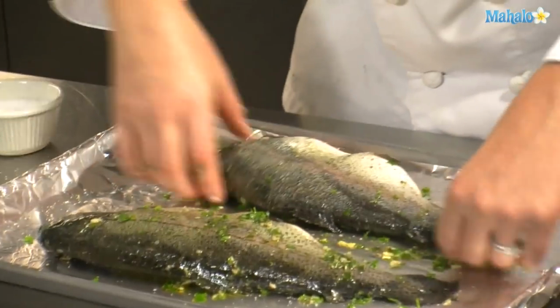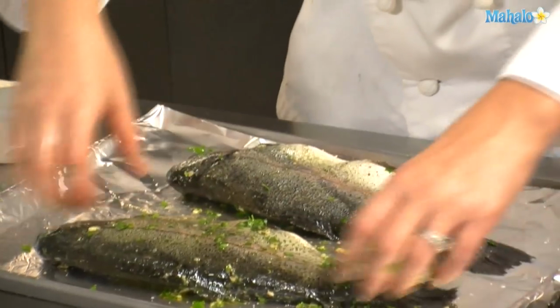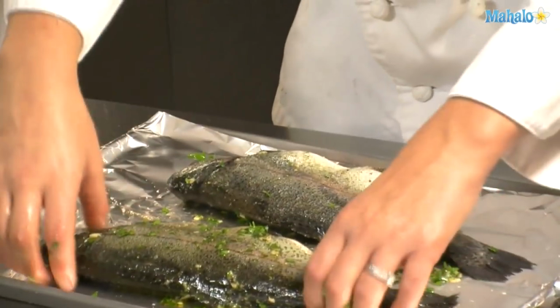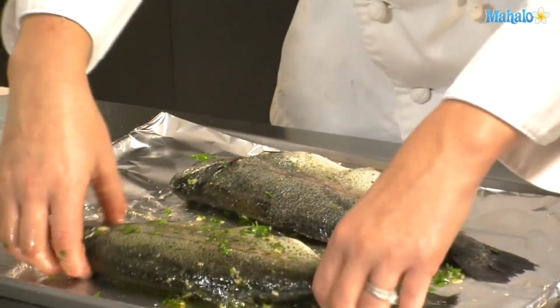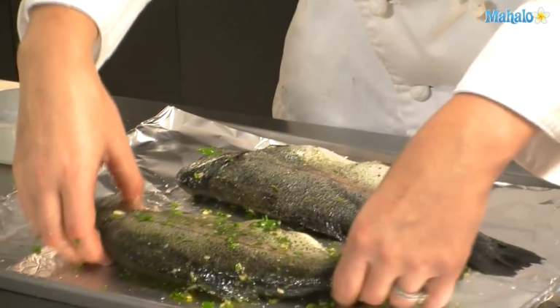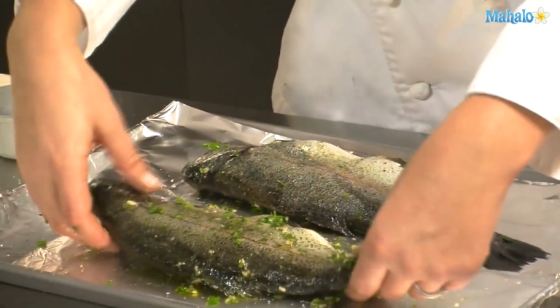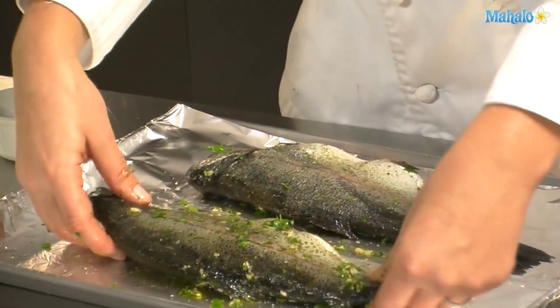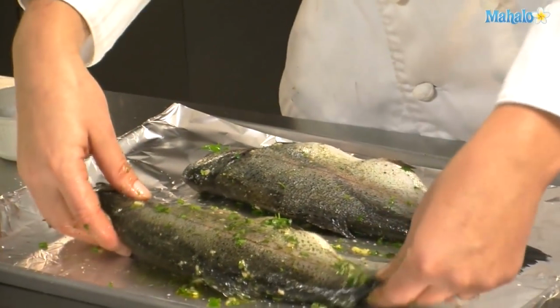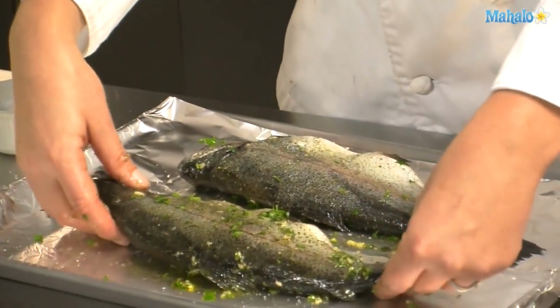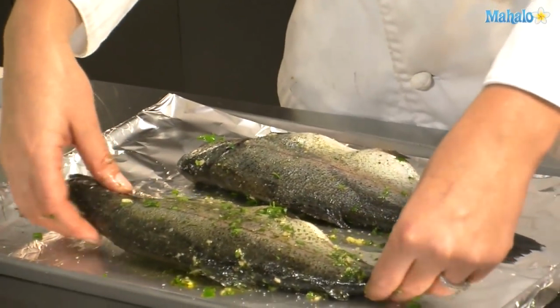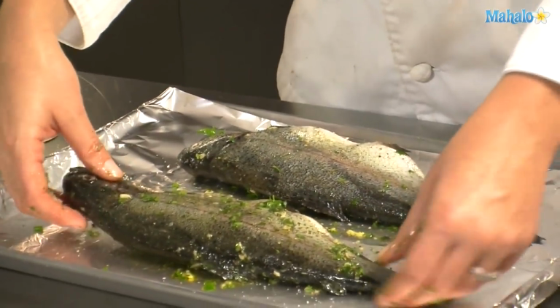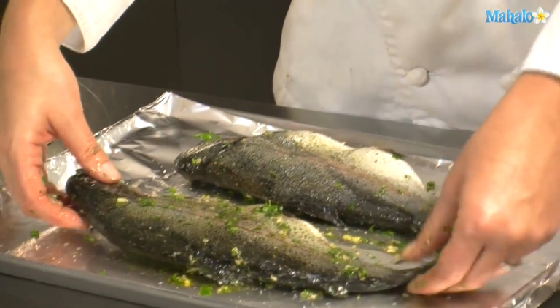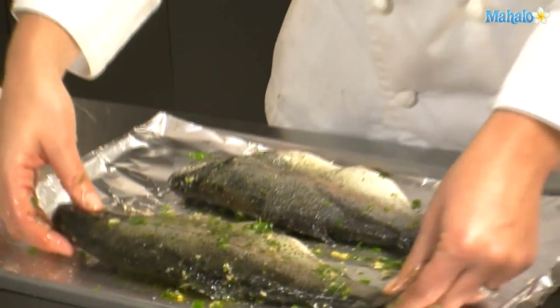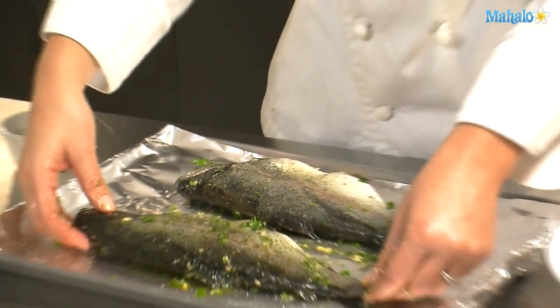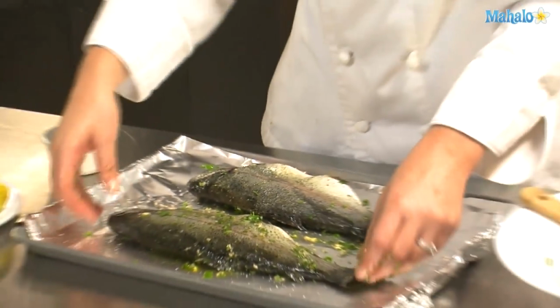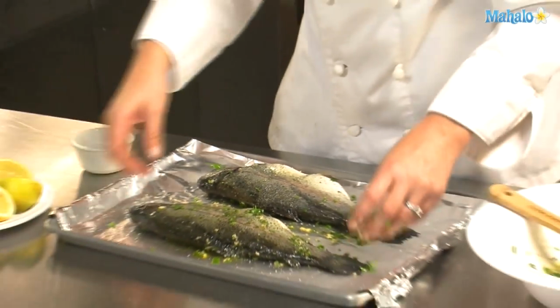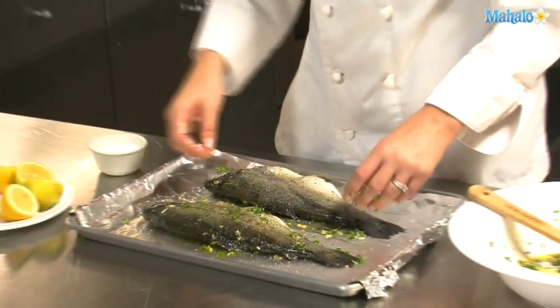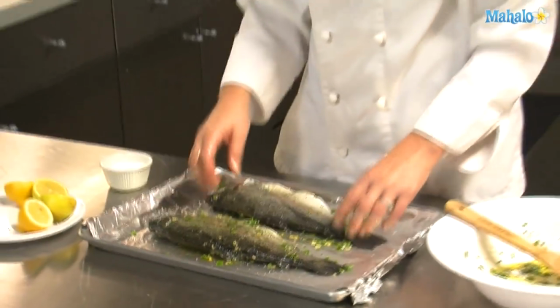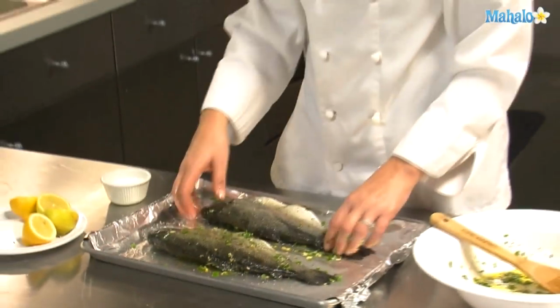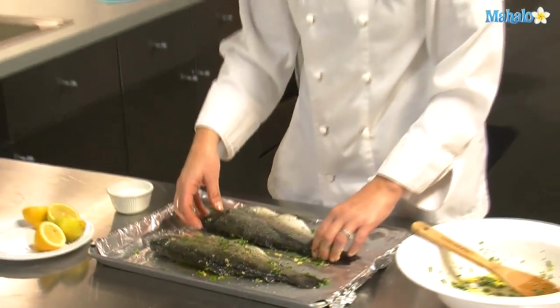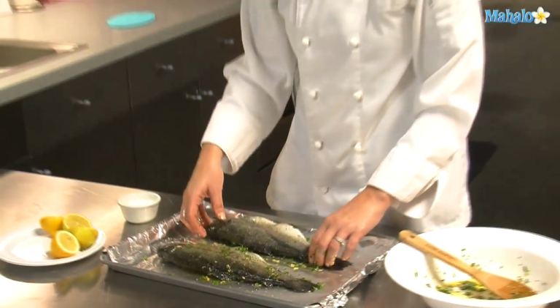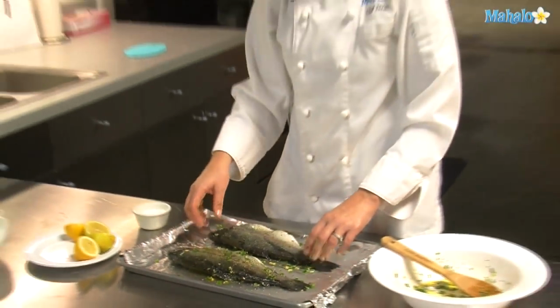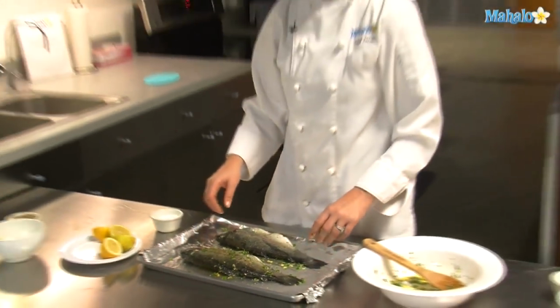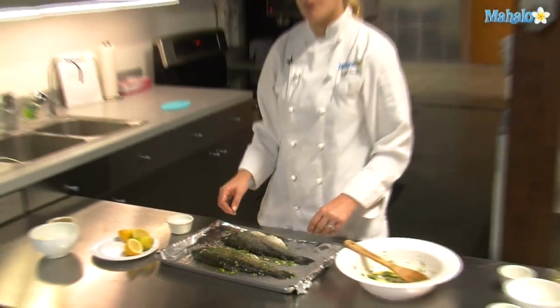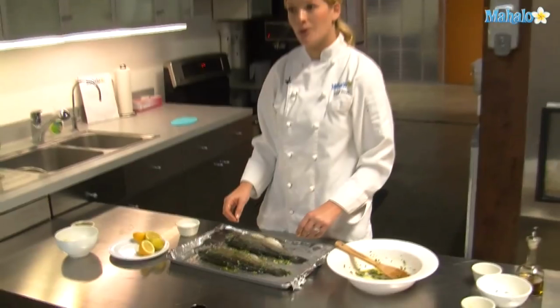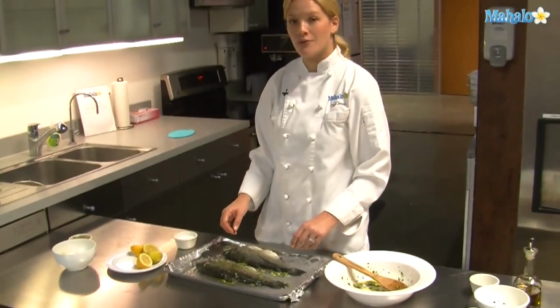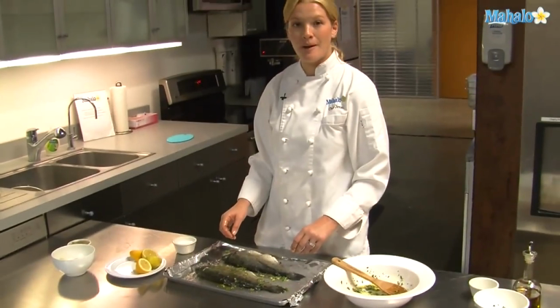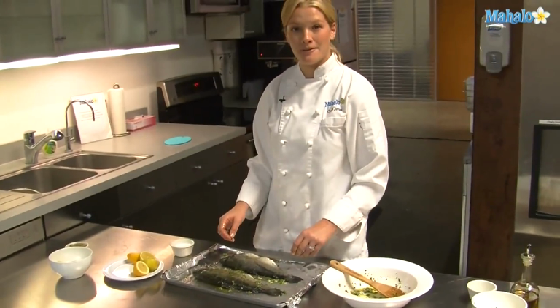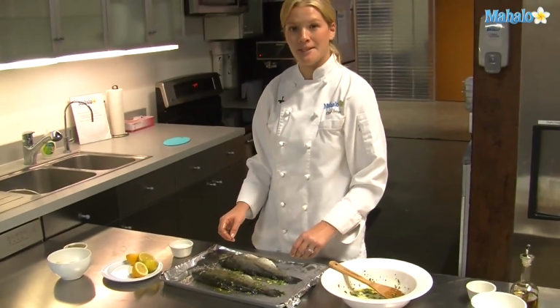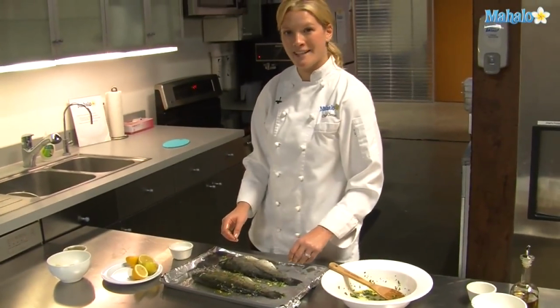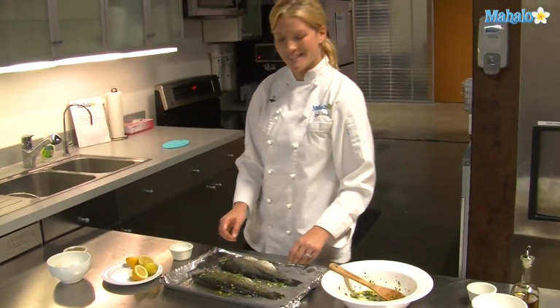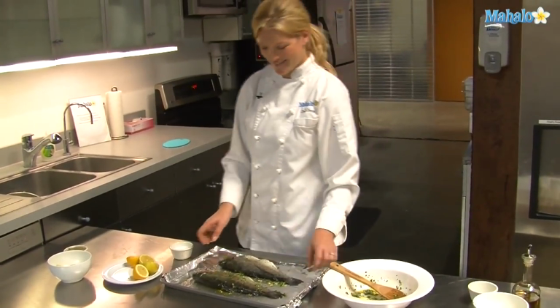Now our fish is ready to go in the oven. It is preheated to 400 degrees and it will cook for about 15 minutes.